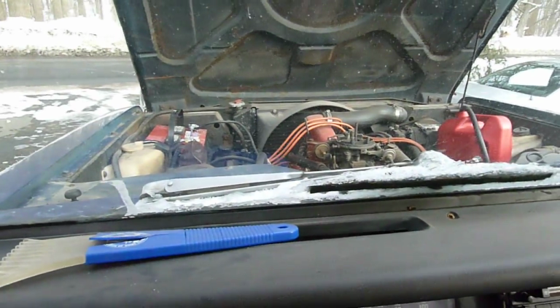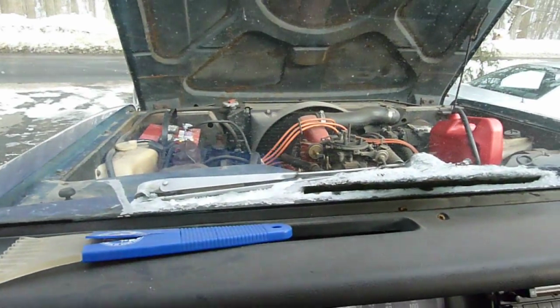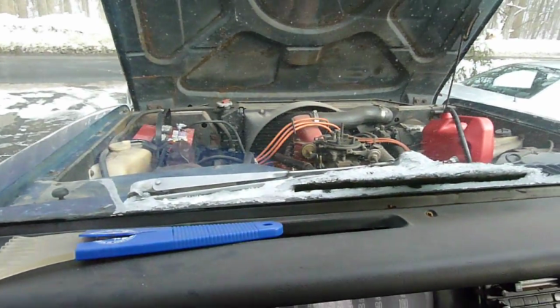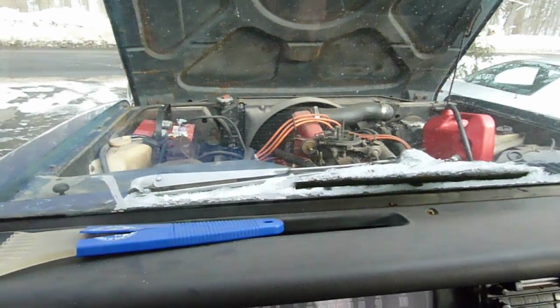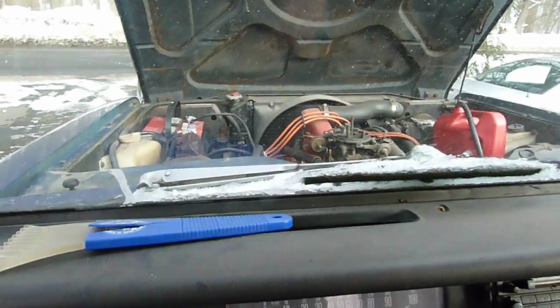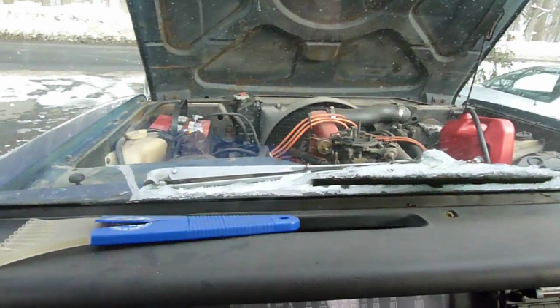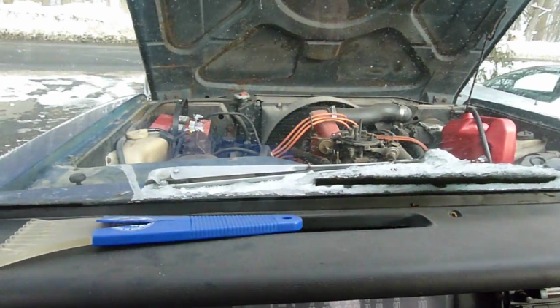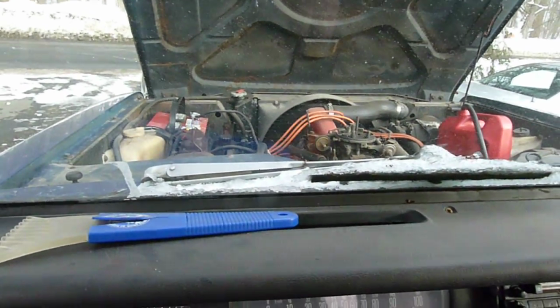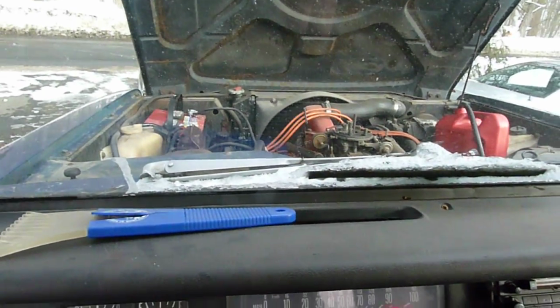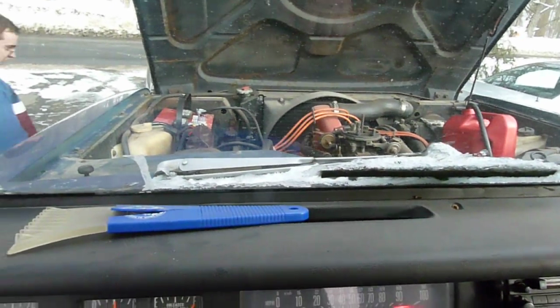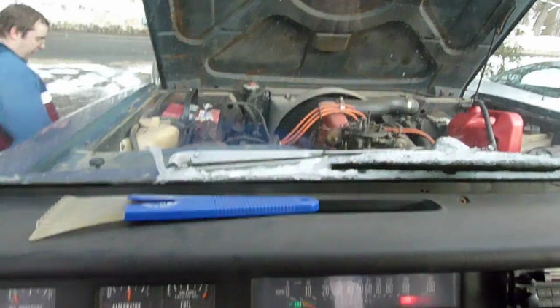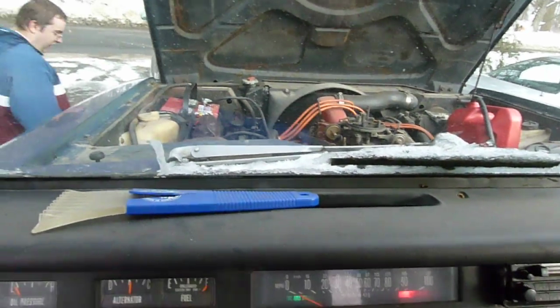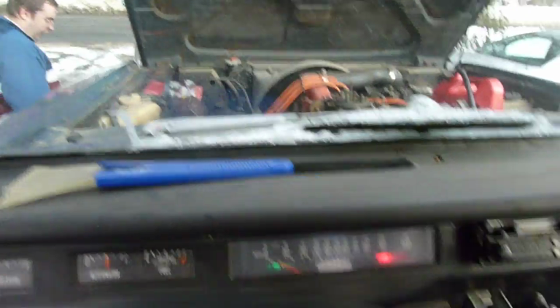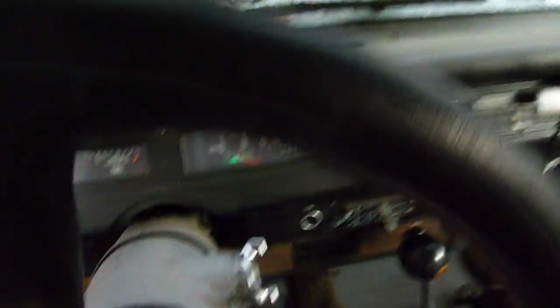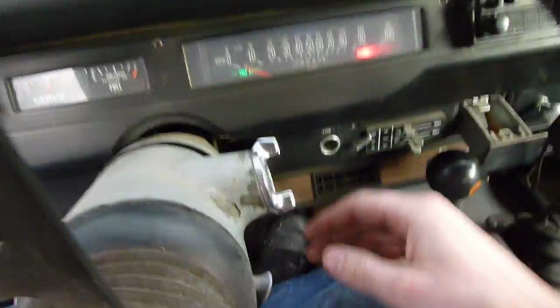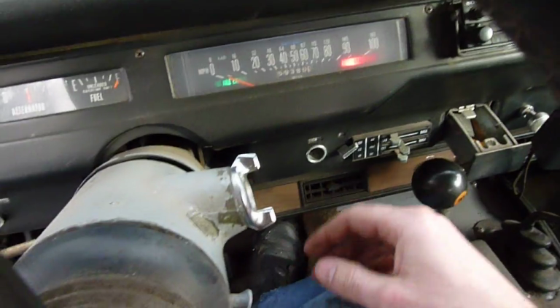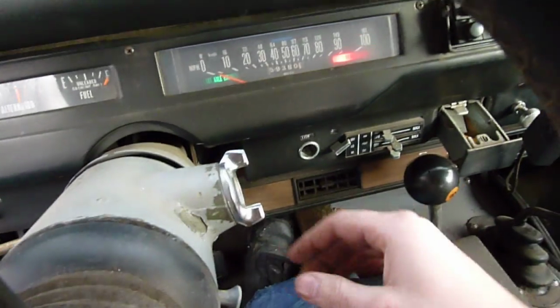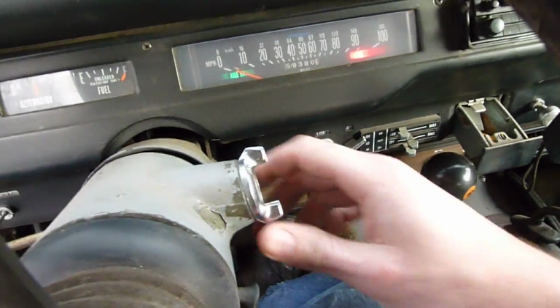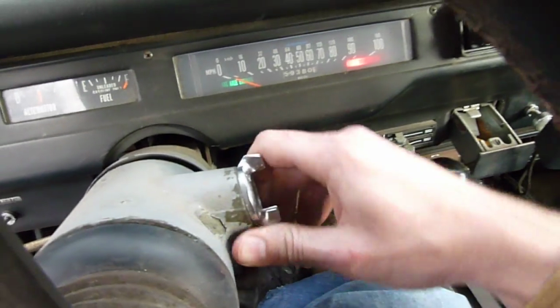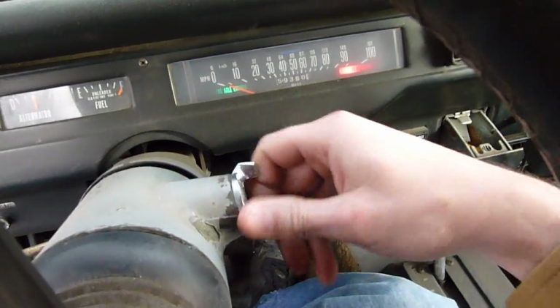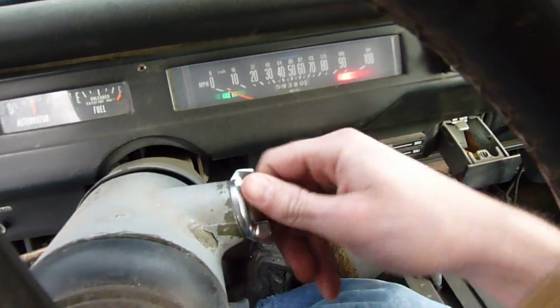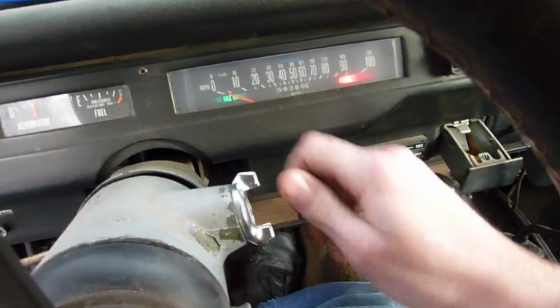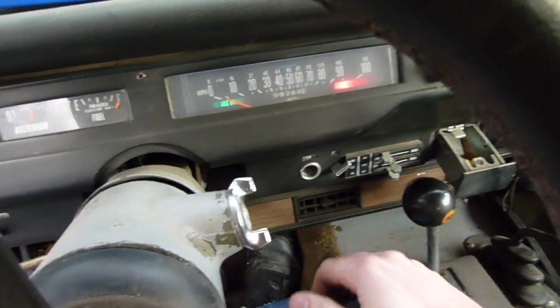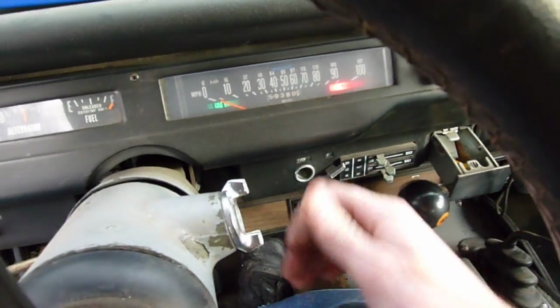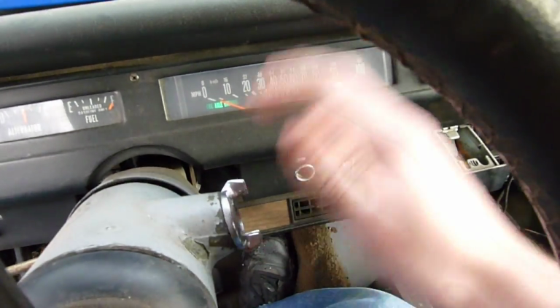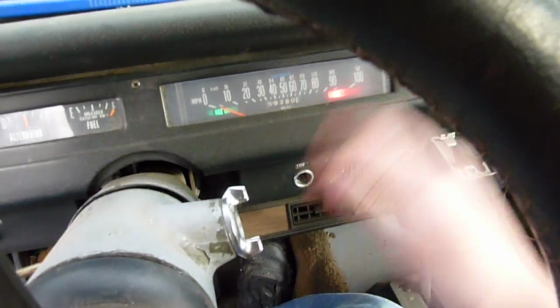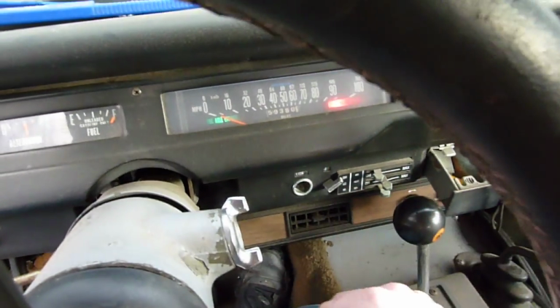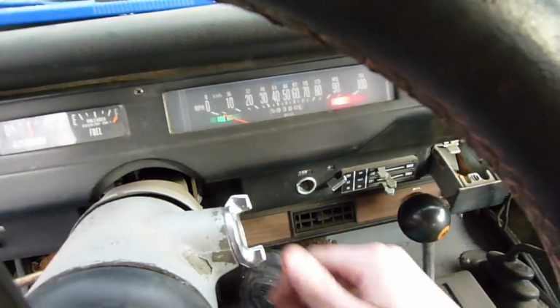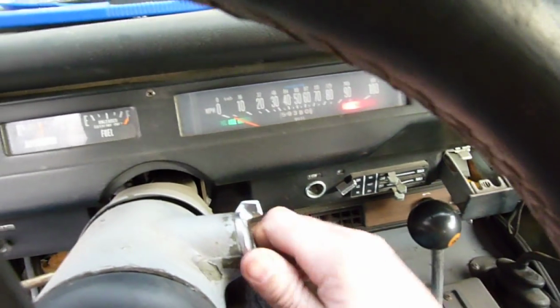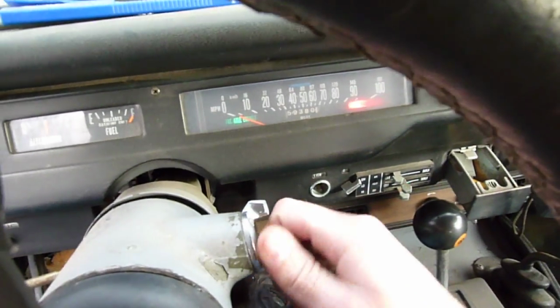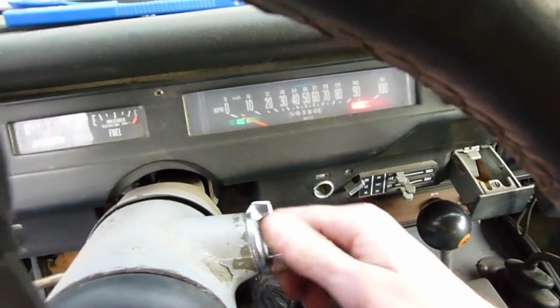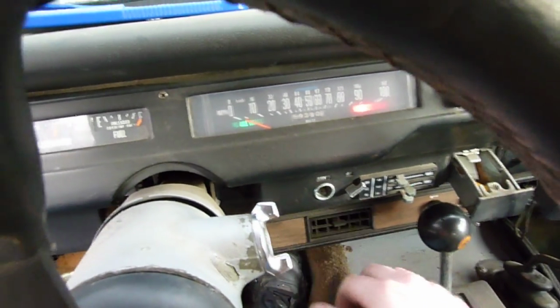1979 International Harvester Scout. No keys for this car. None of the locks work.